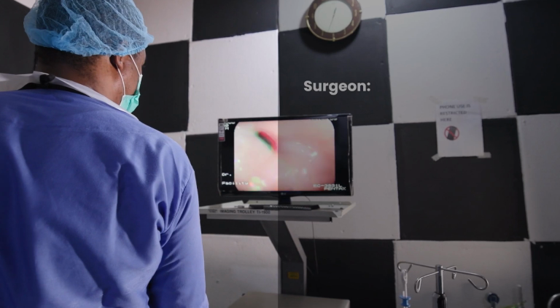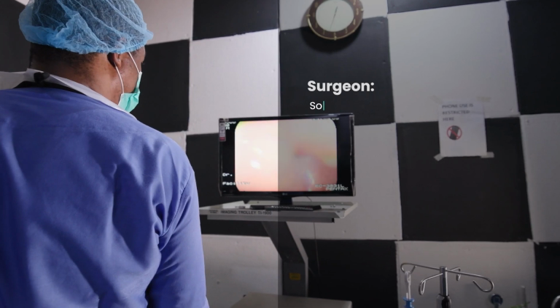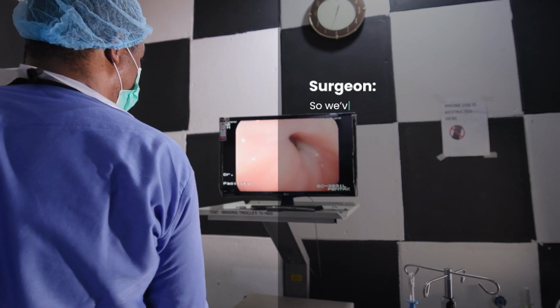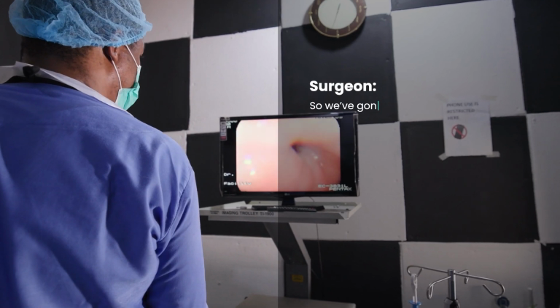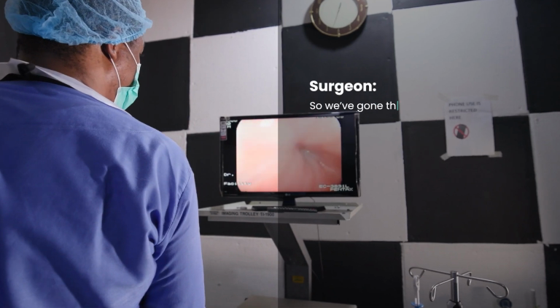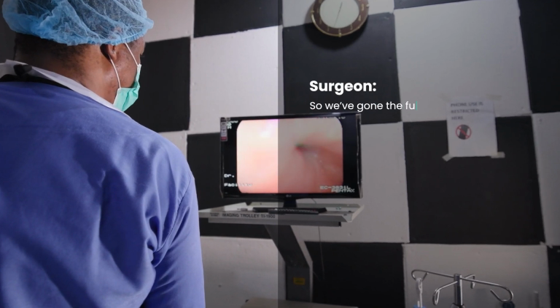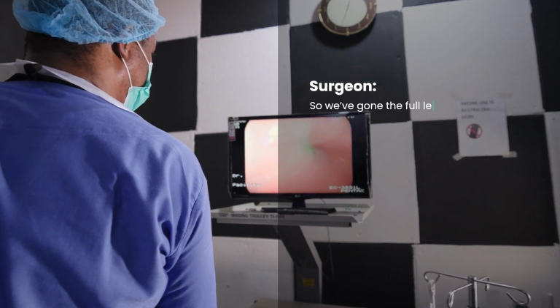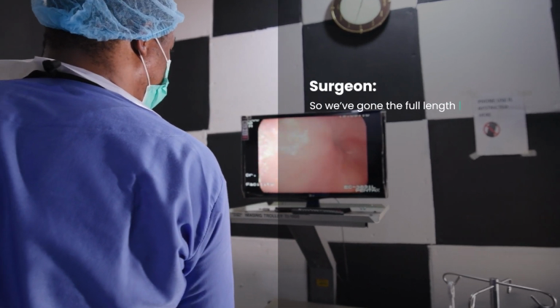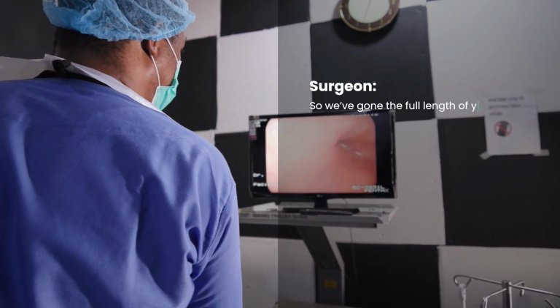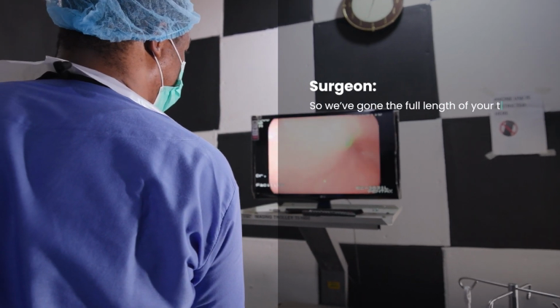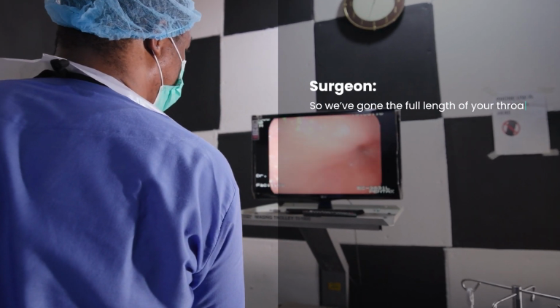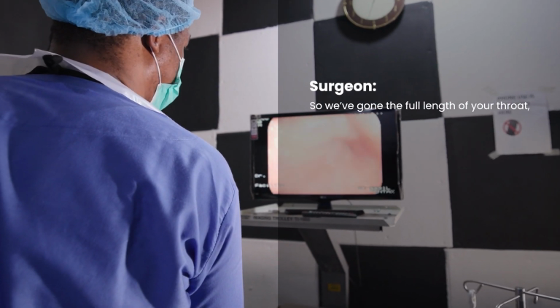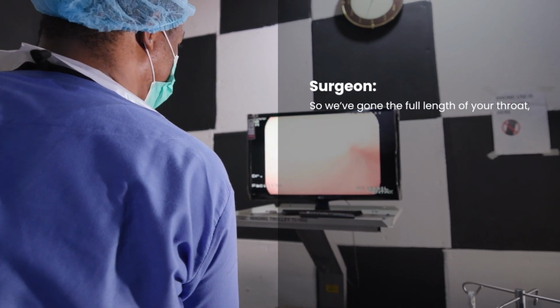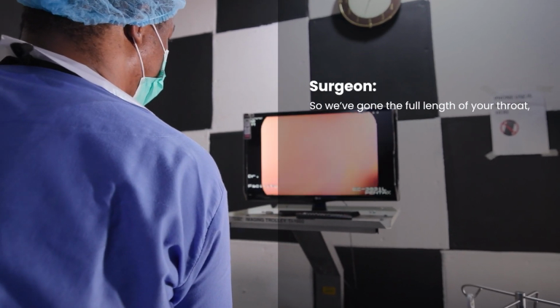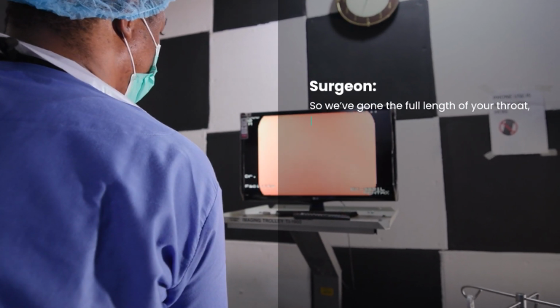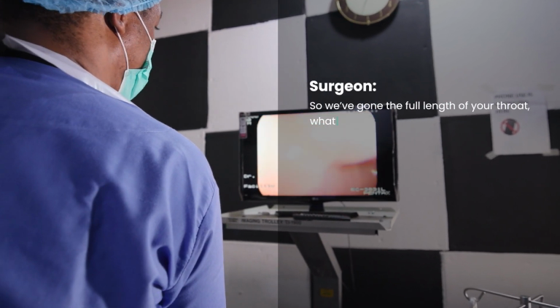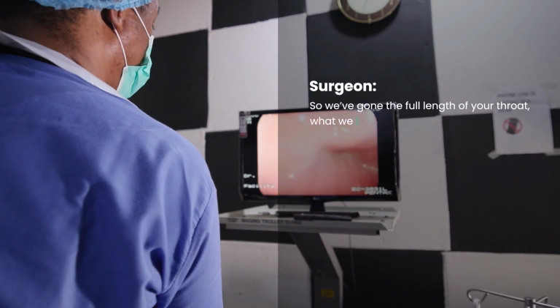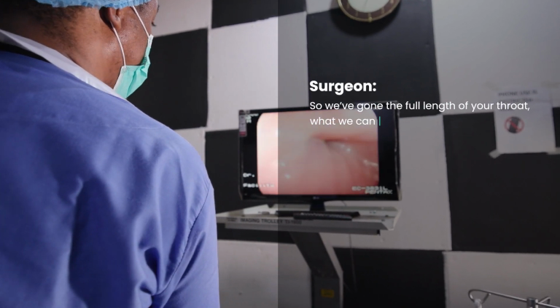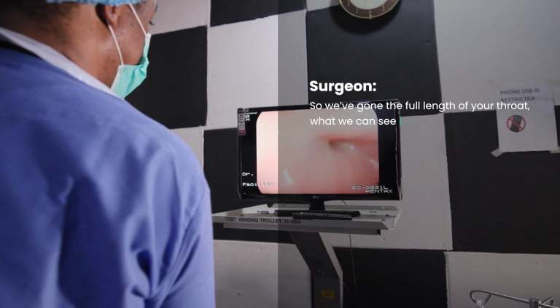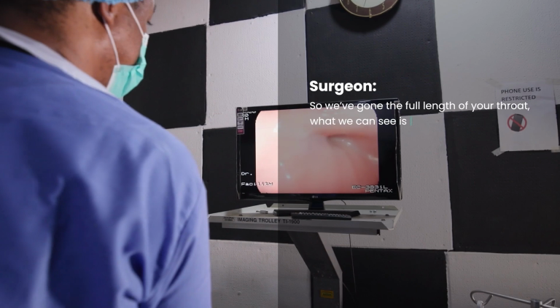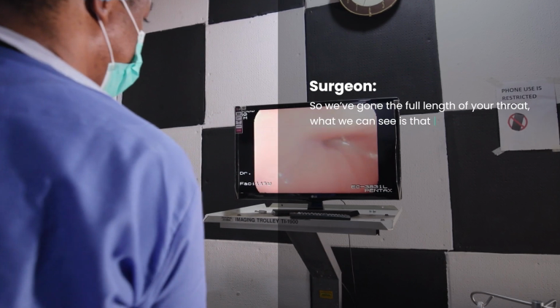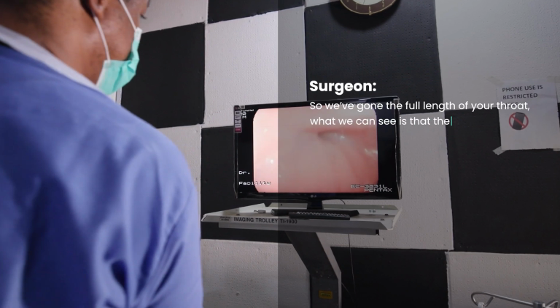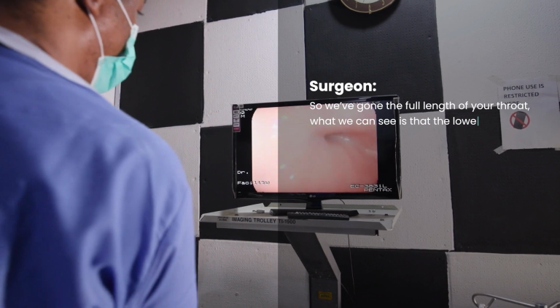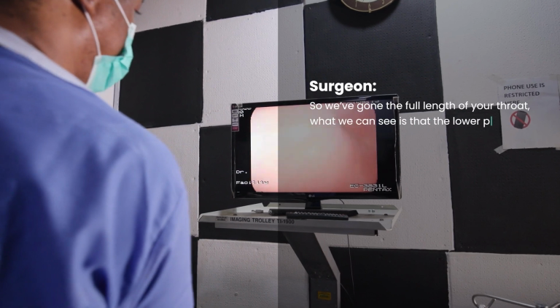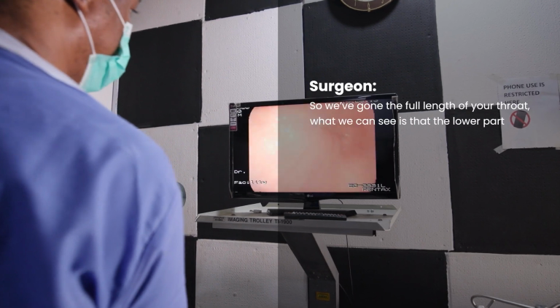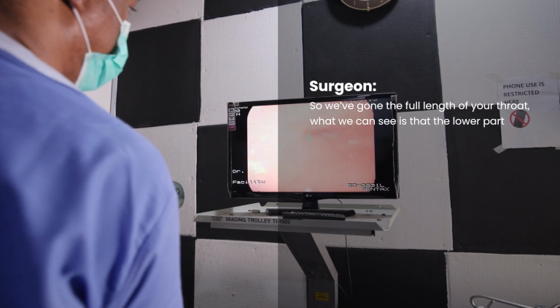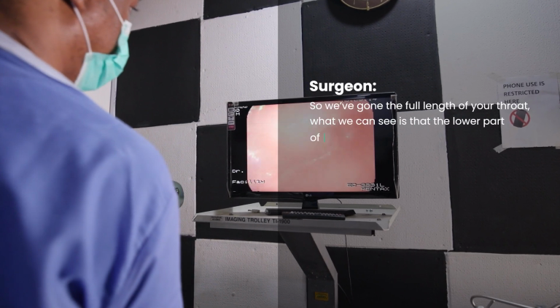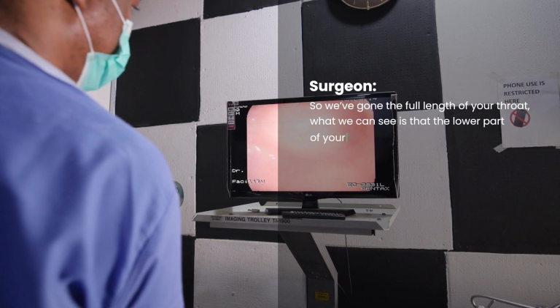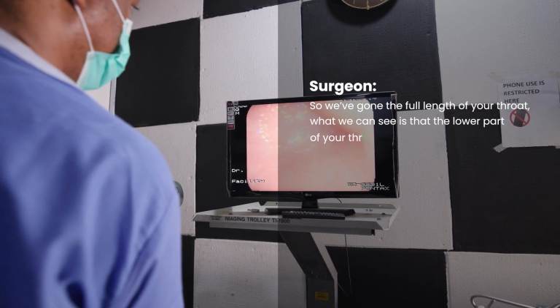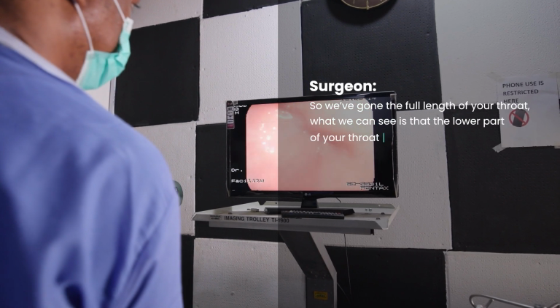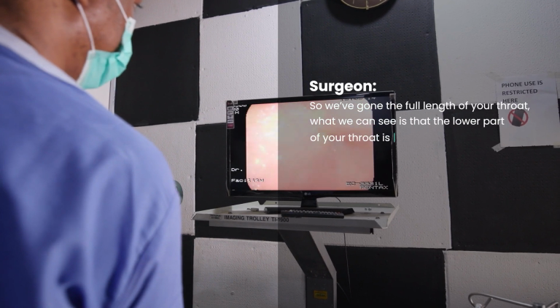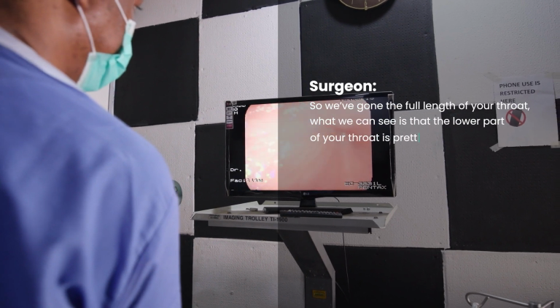Actually, we've gone the full length of your throat. What you can see is that the lower part of your throat is pretty red.